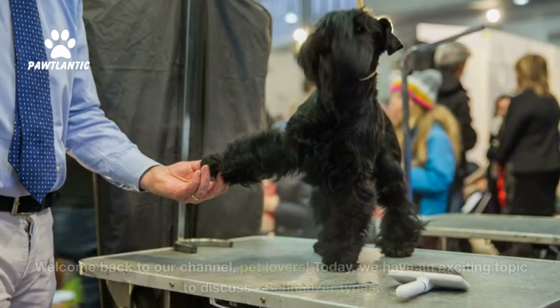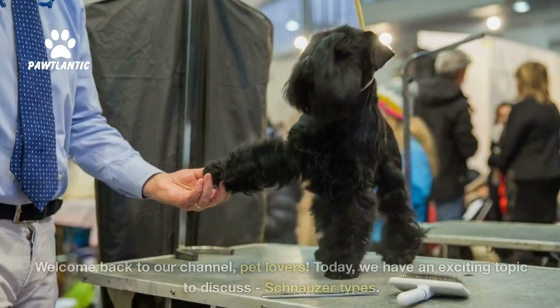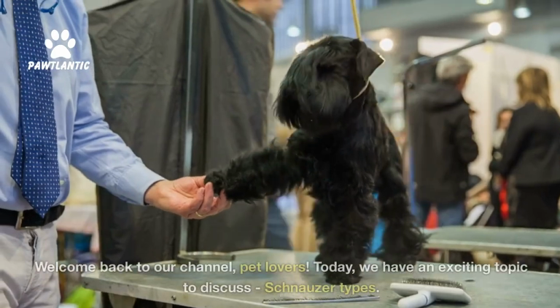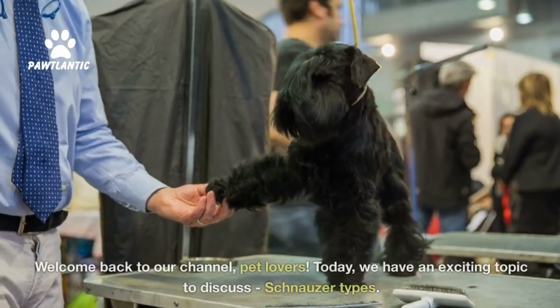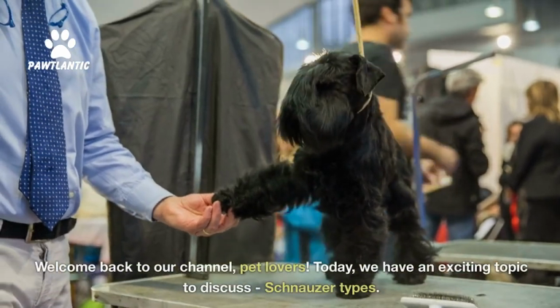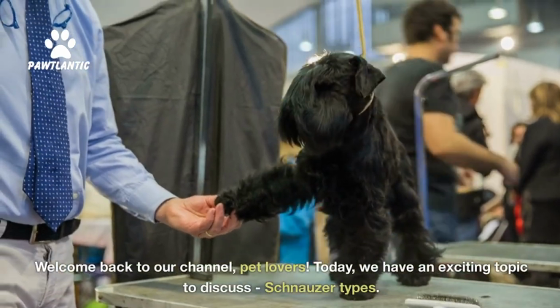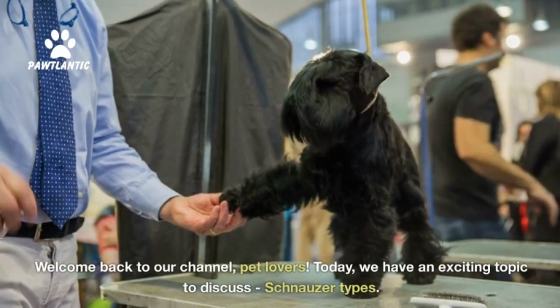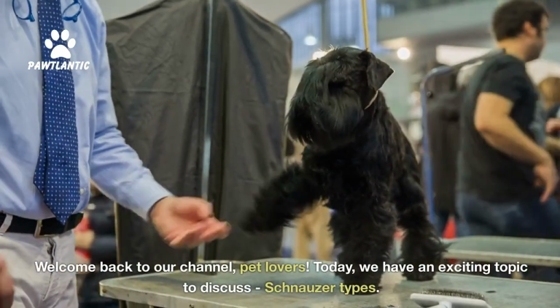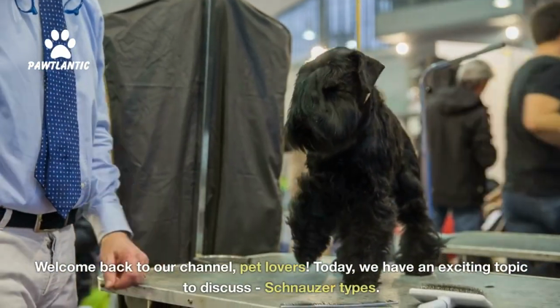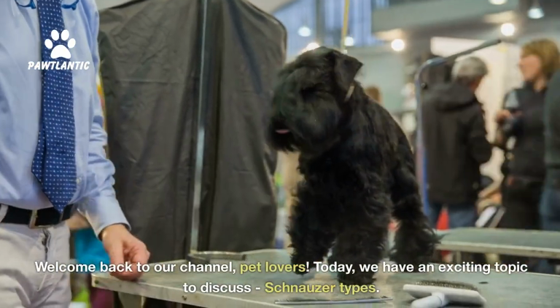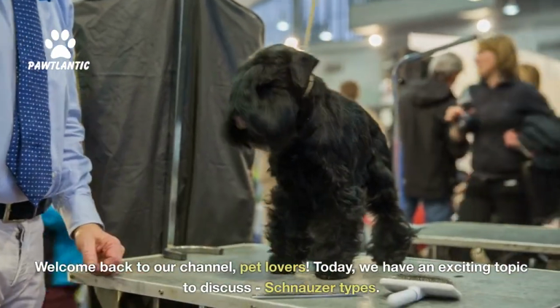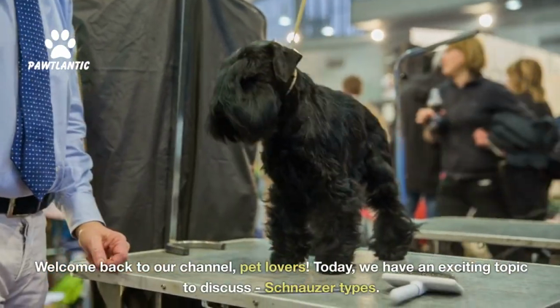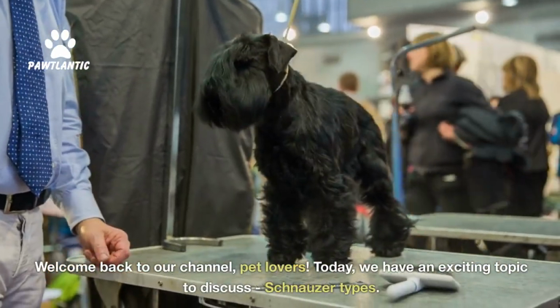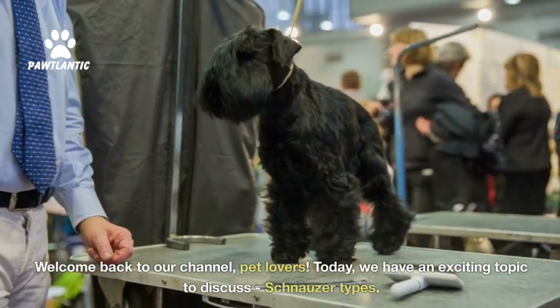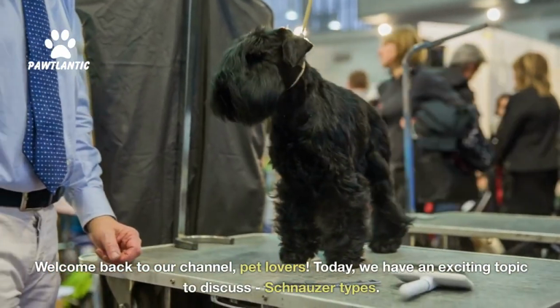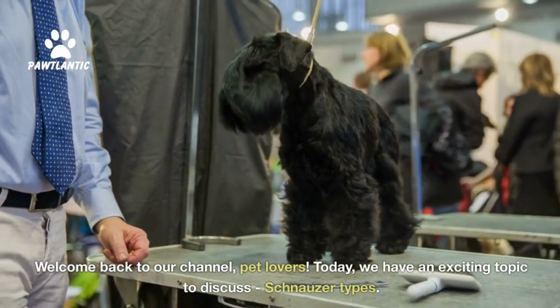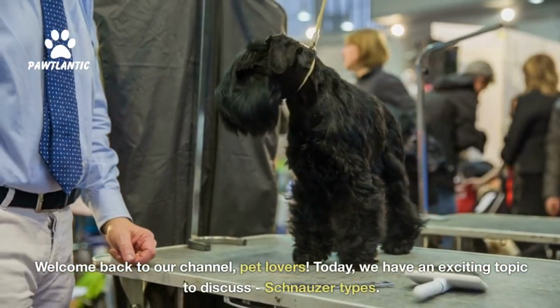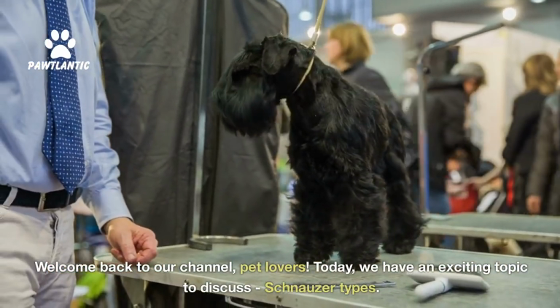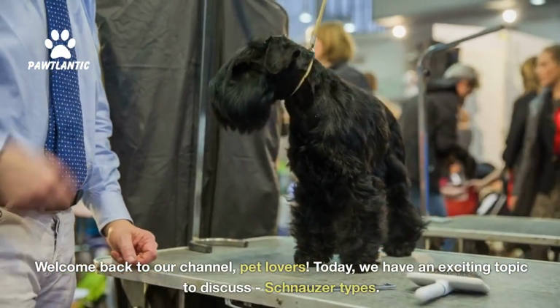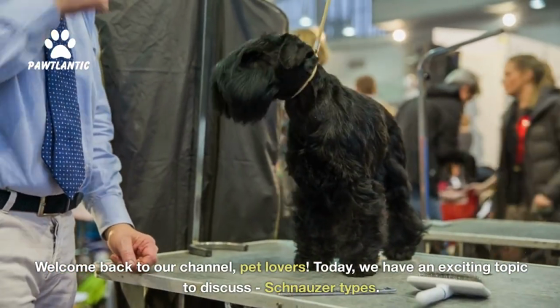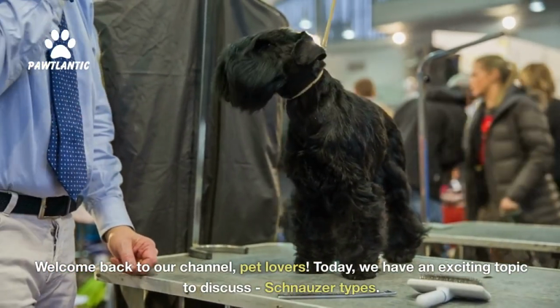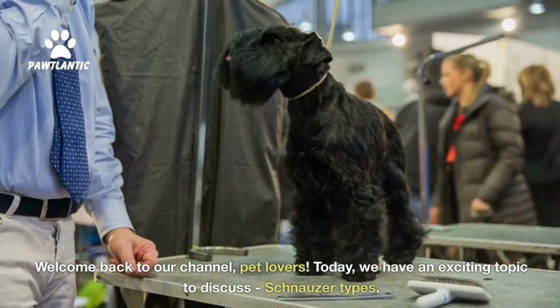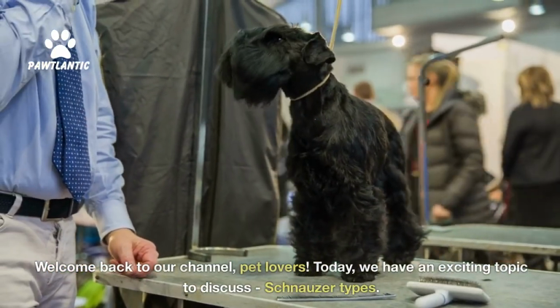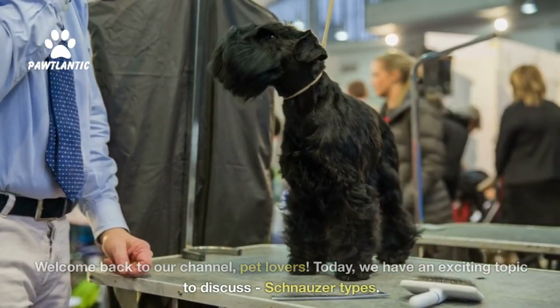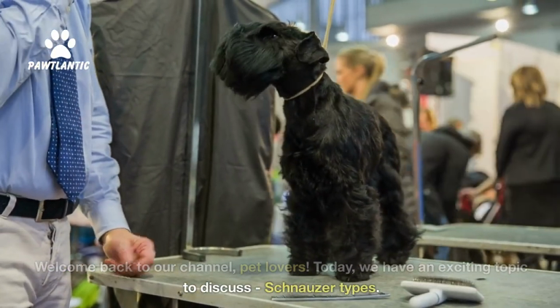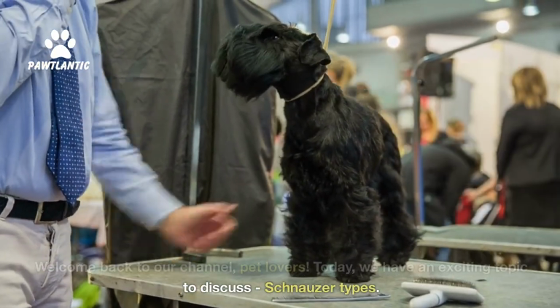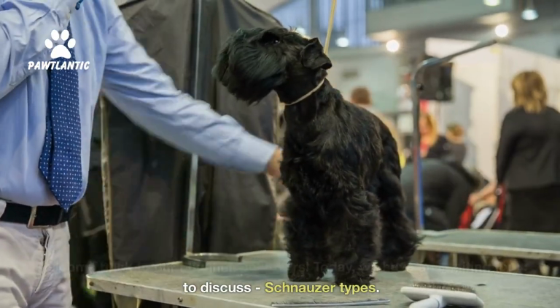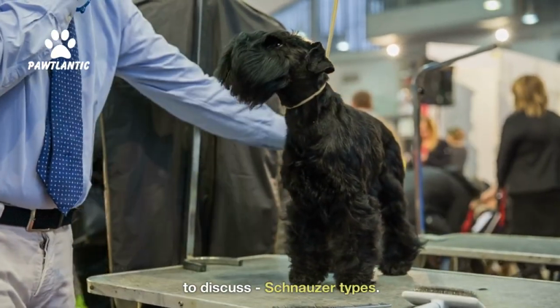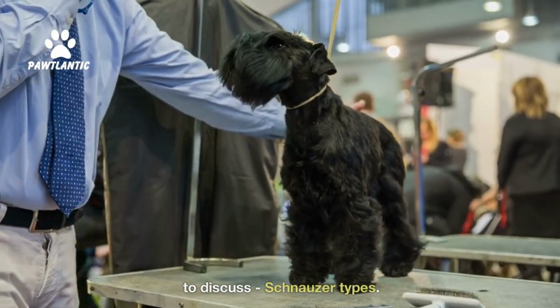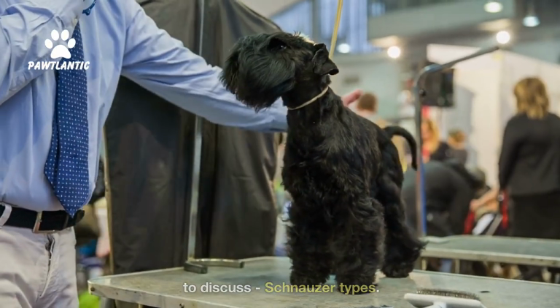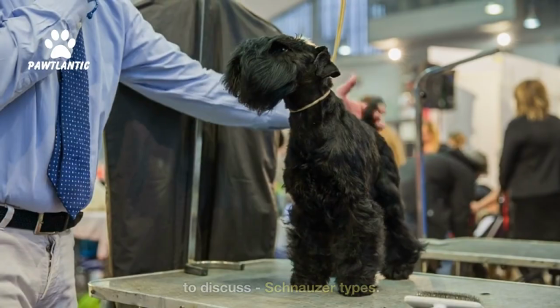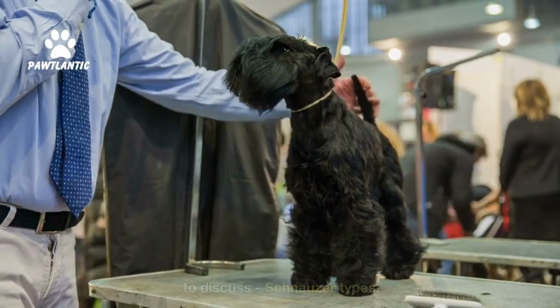Welcome back to our channel, pet lovers. Today, we have an exciting topic to discuss: Schnauzer types.